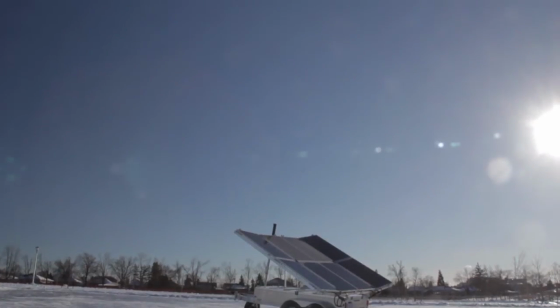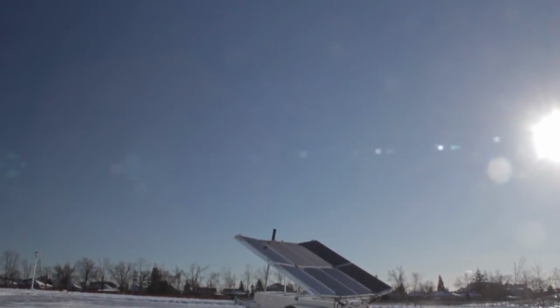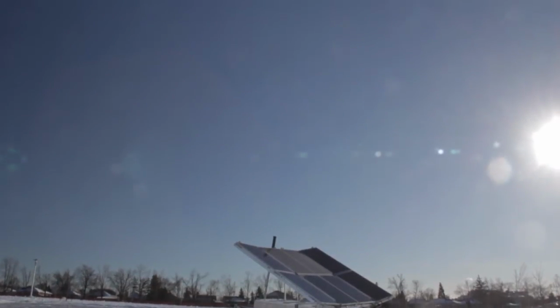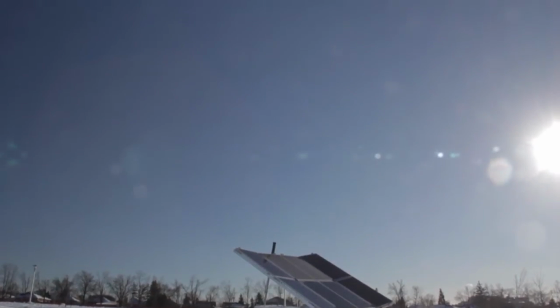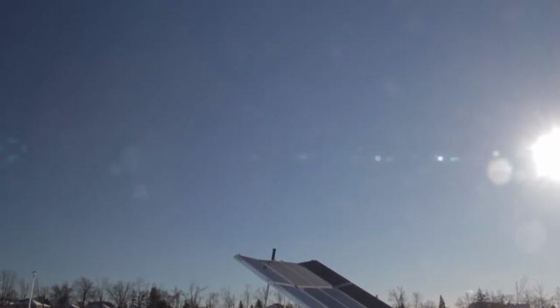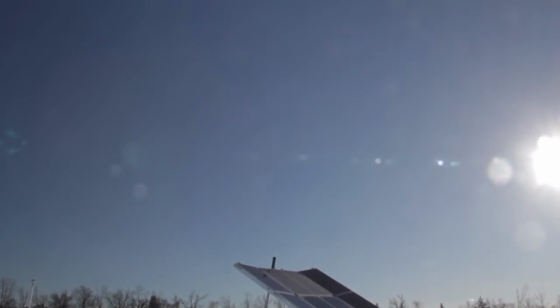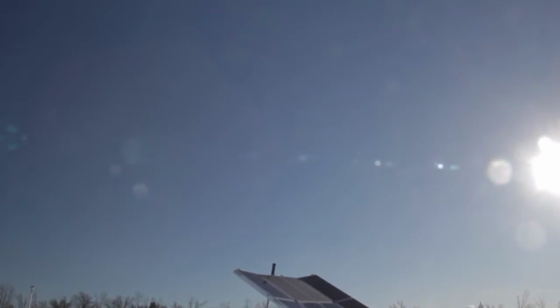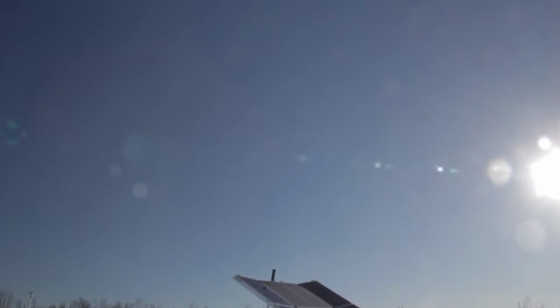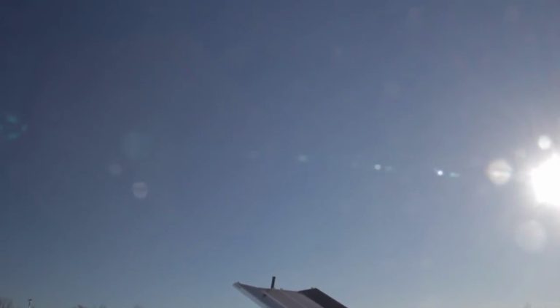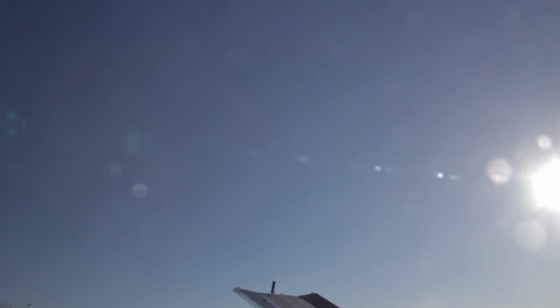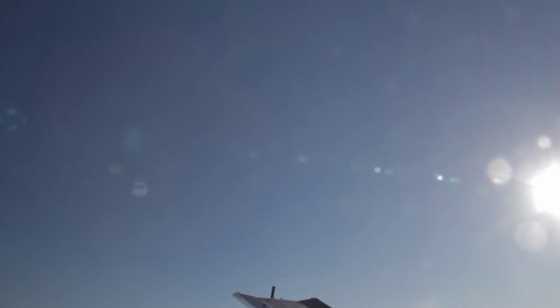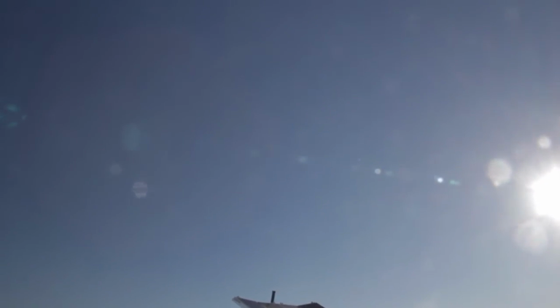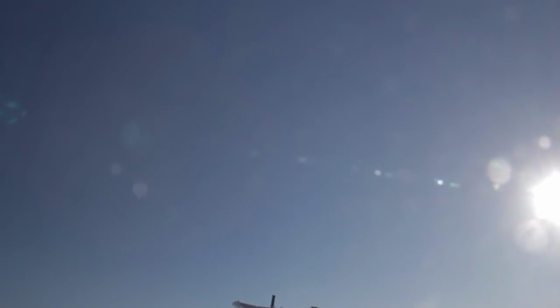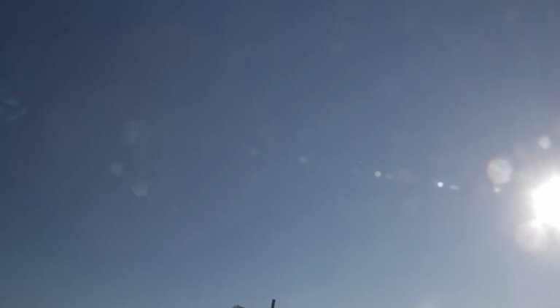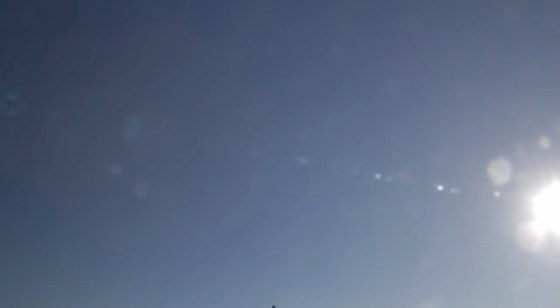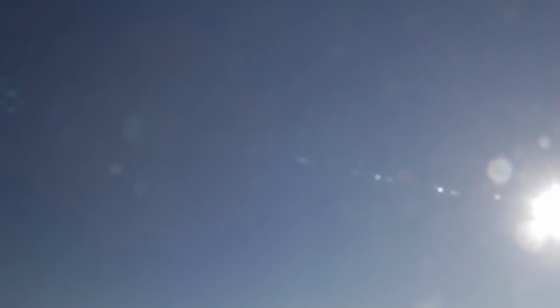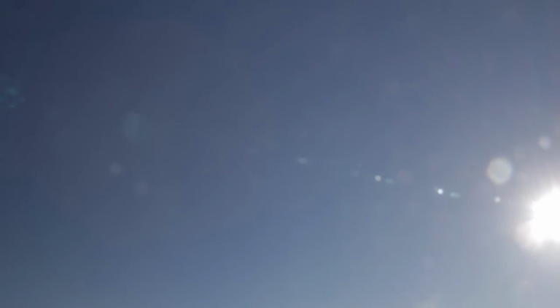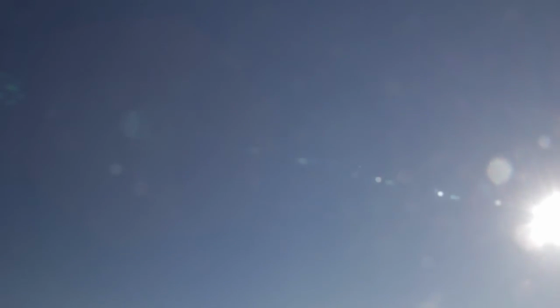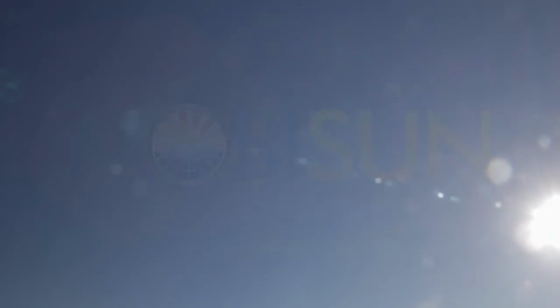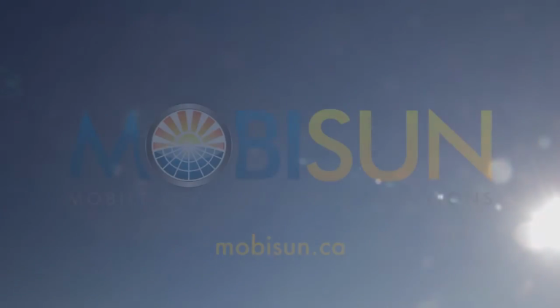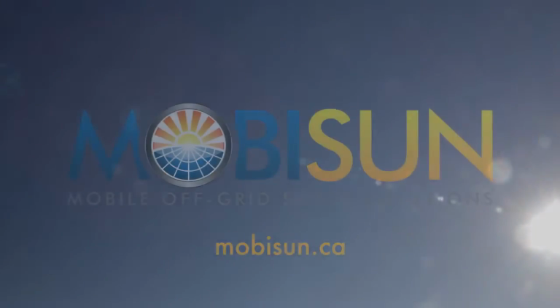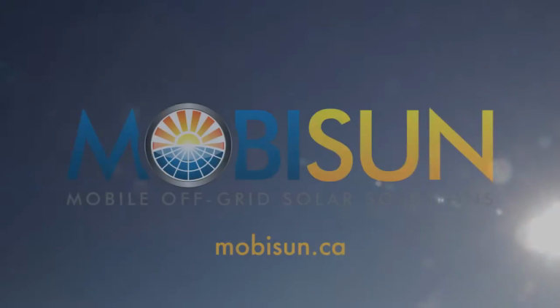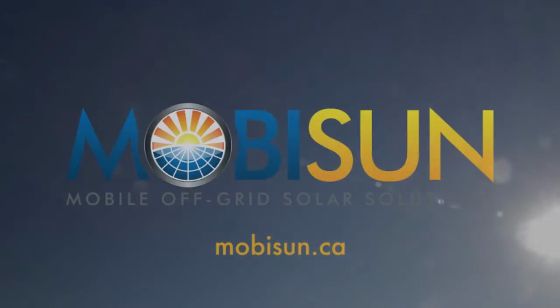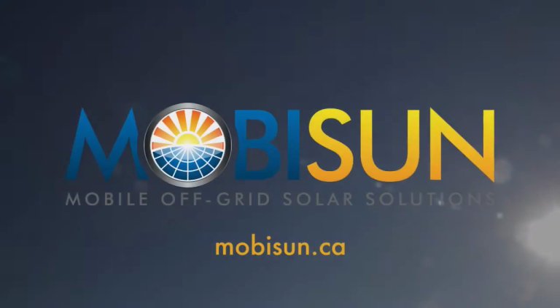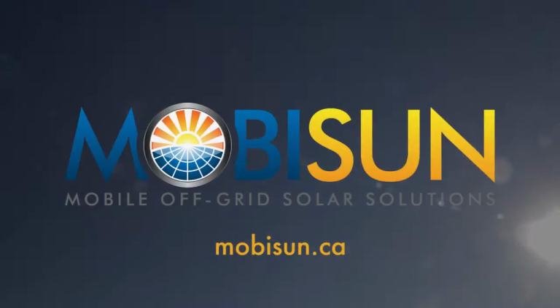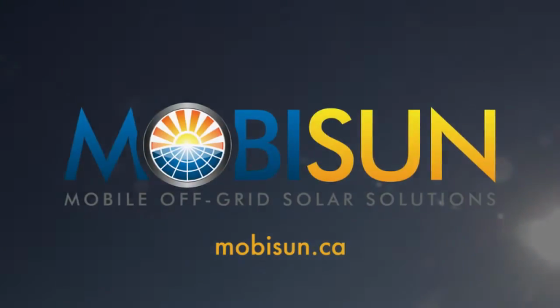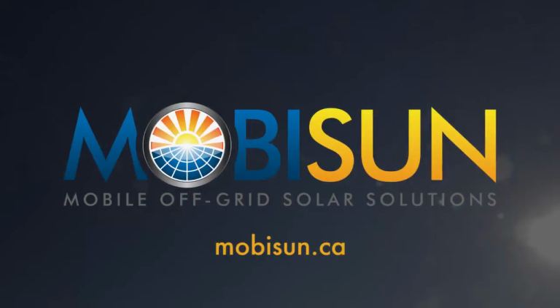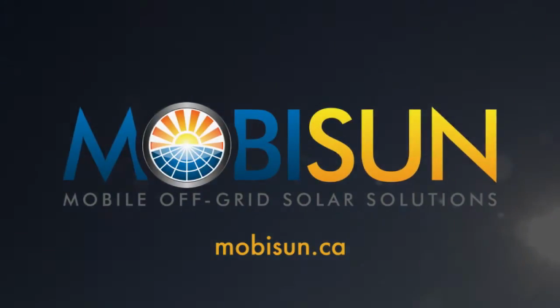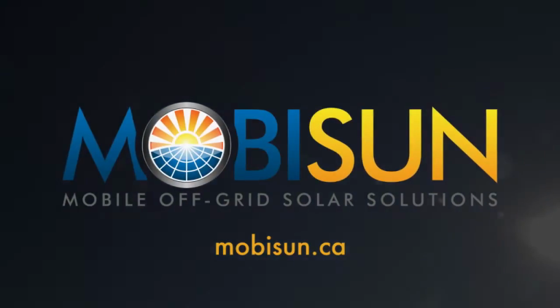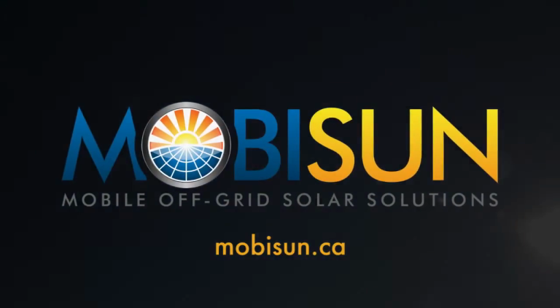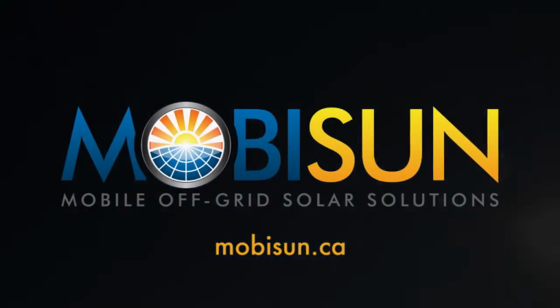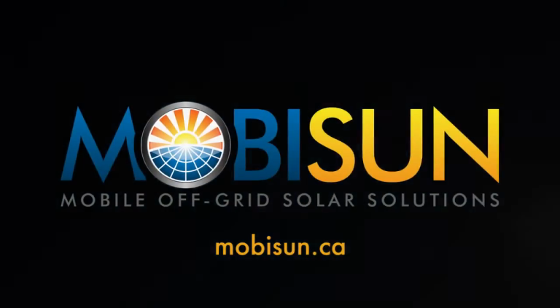Reliable, fast electricity. Anywhere the sun shines. Mobisun.